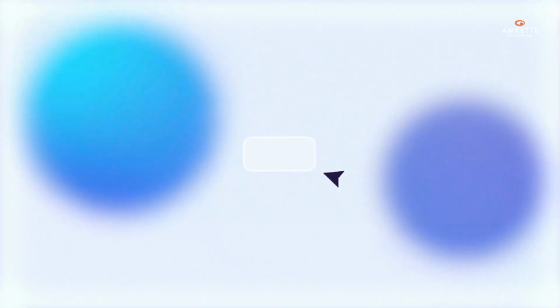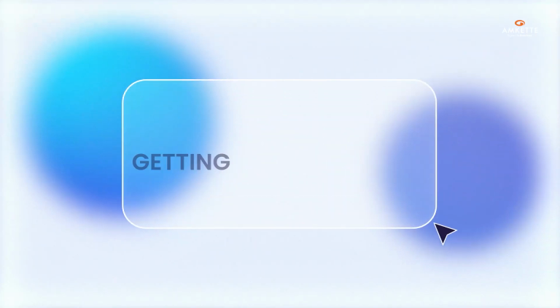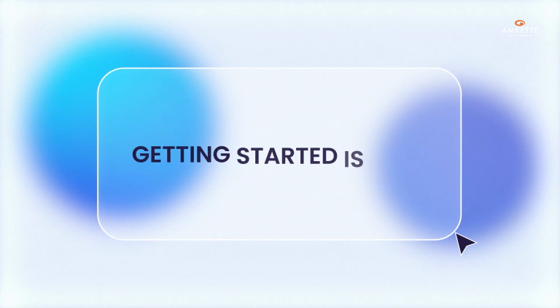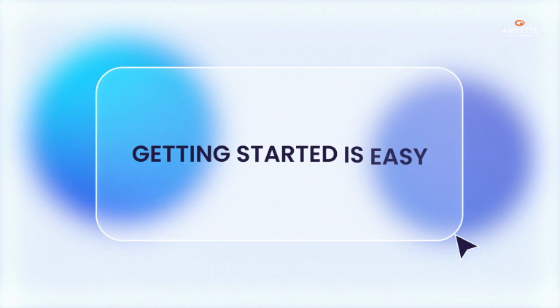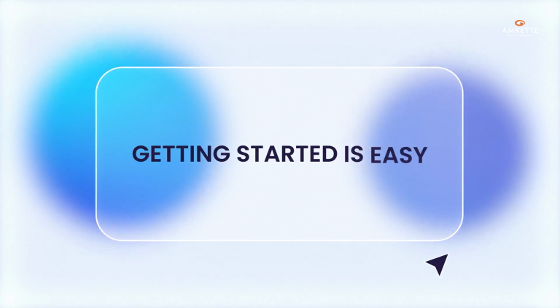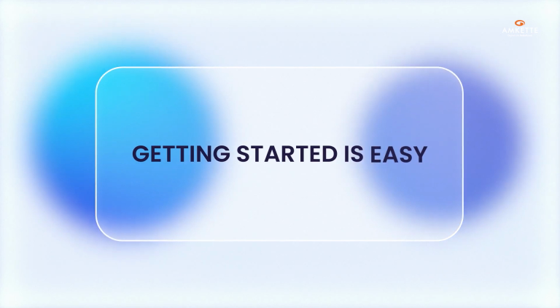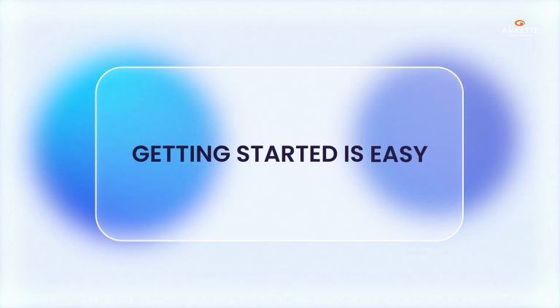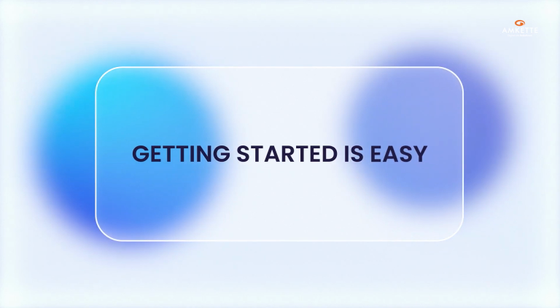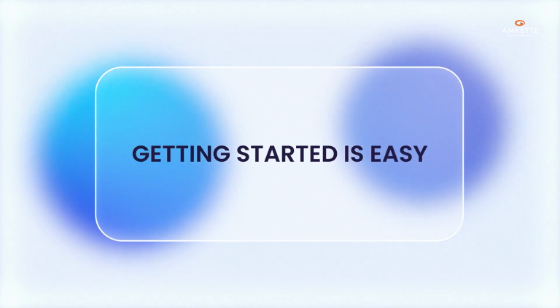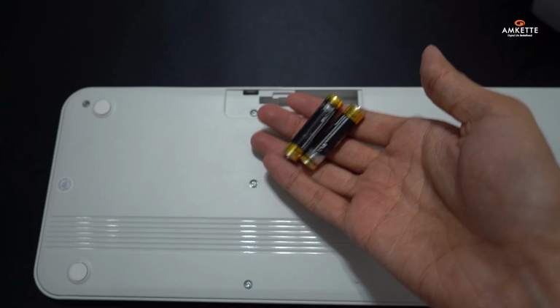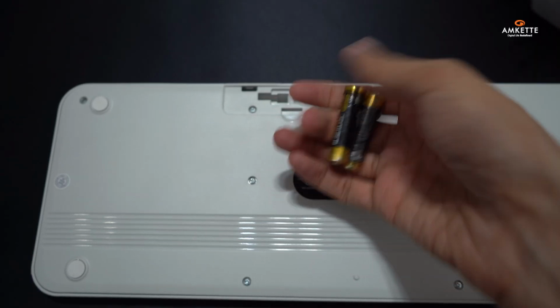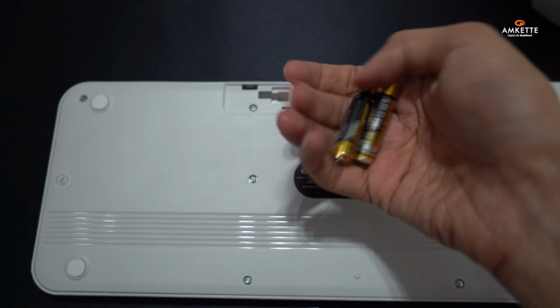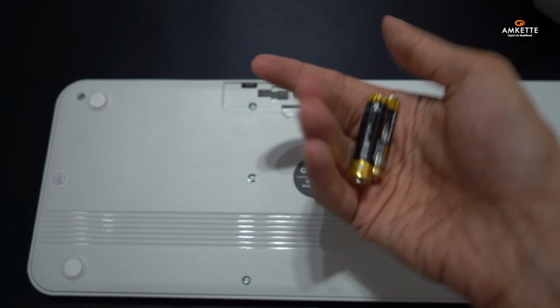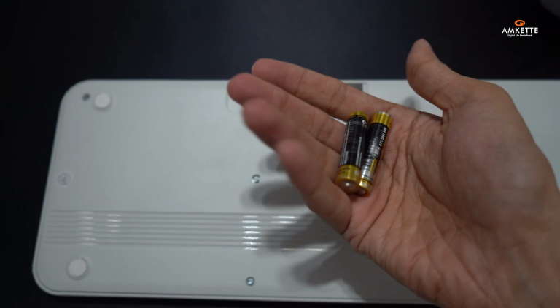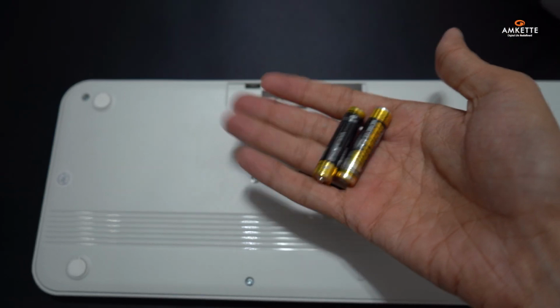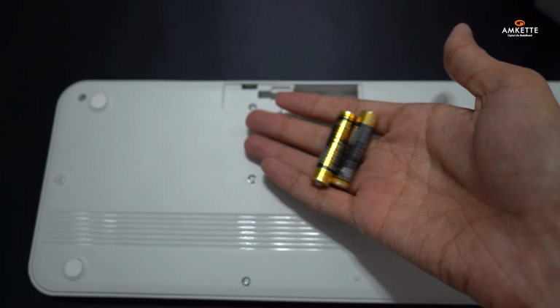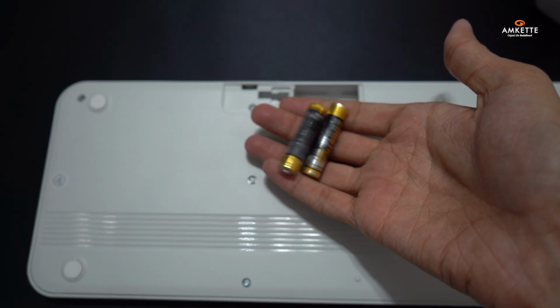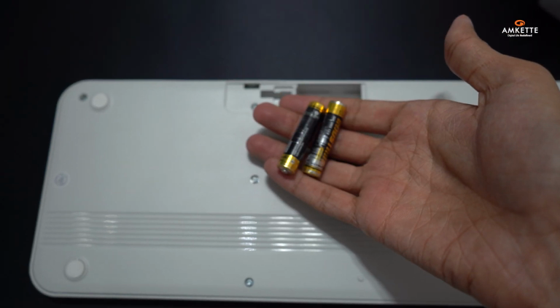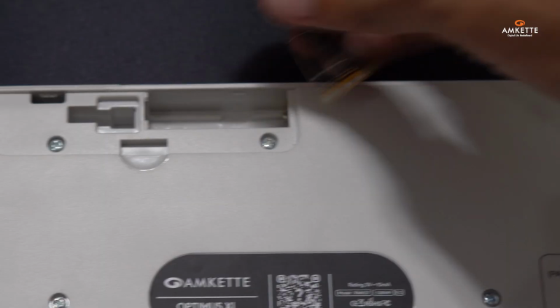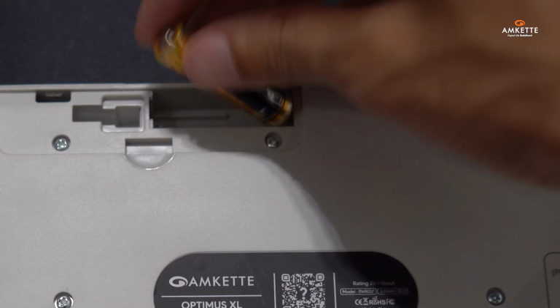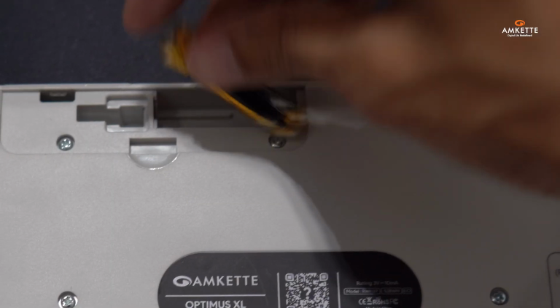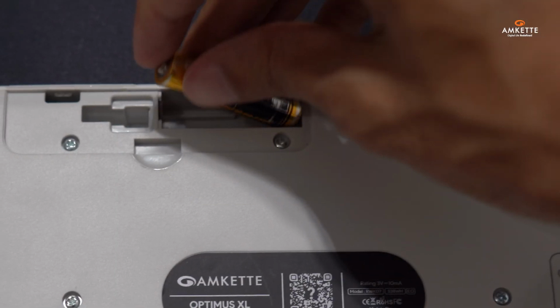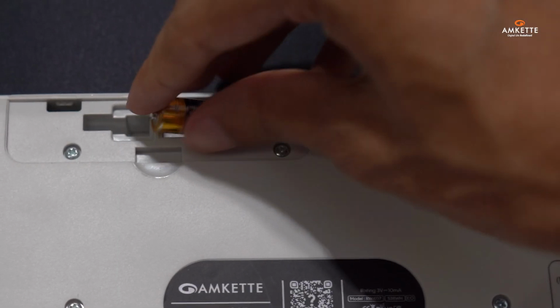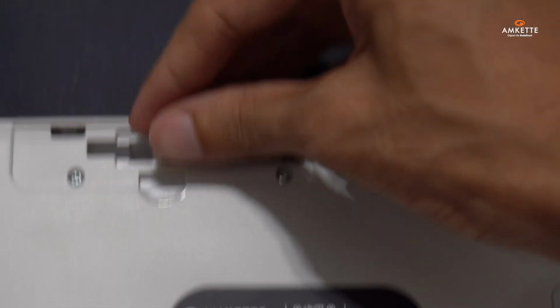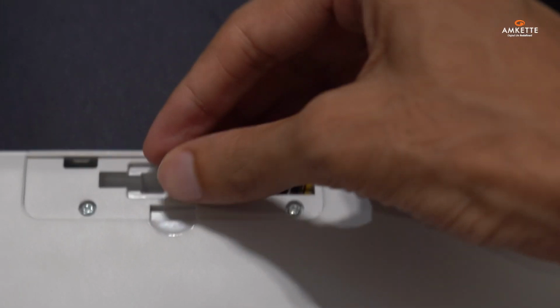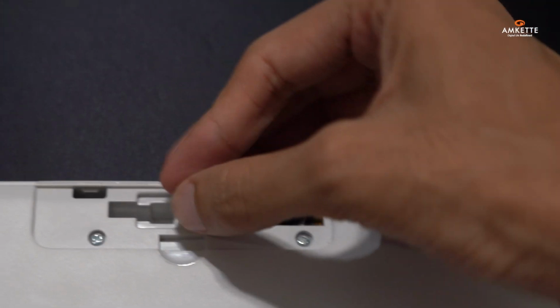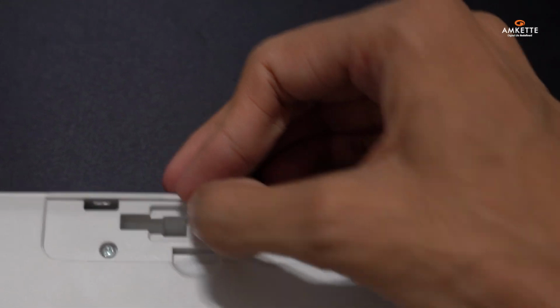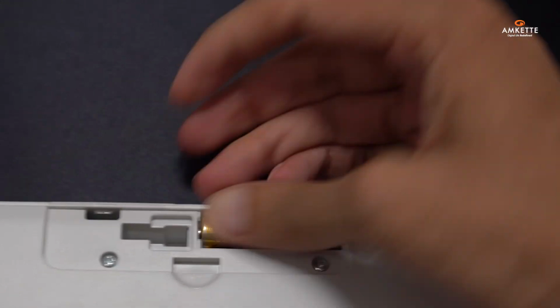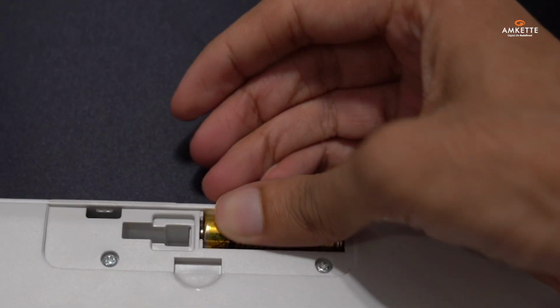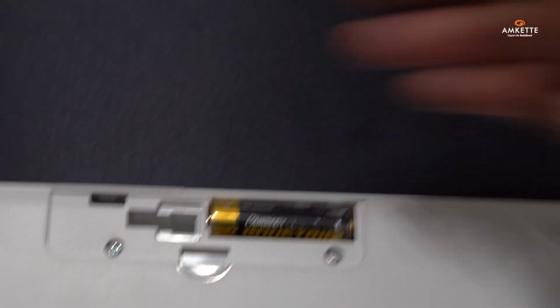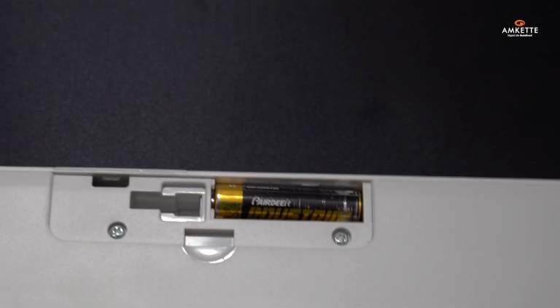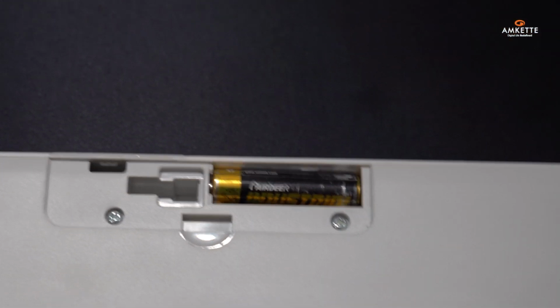Getting started is easy. Your keyboard is powered by two AAA batteries. Simply insert the batteries and you are ready to go.